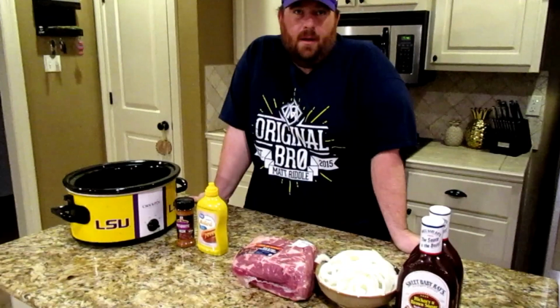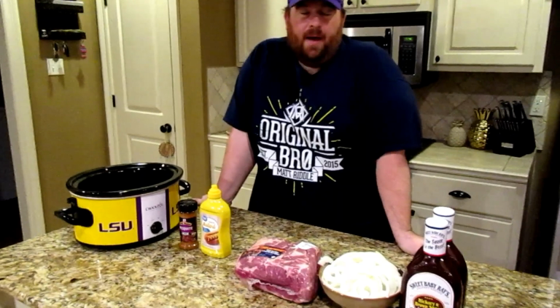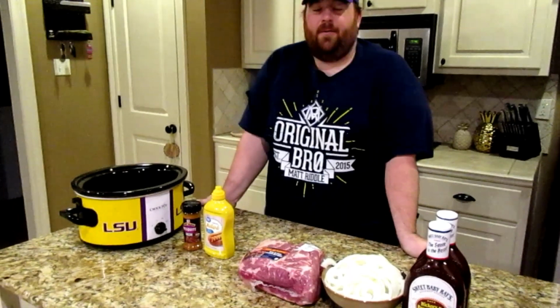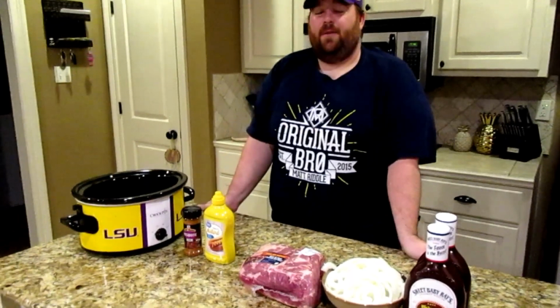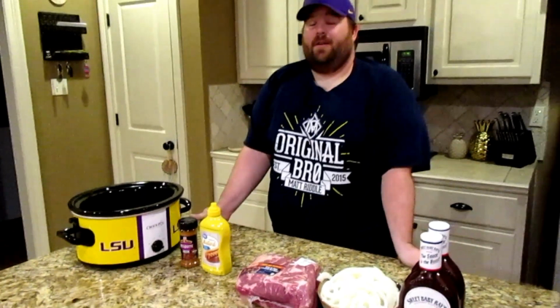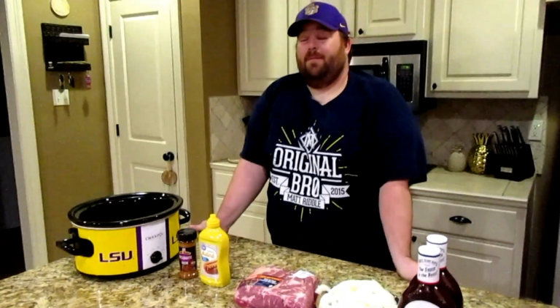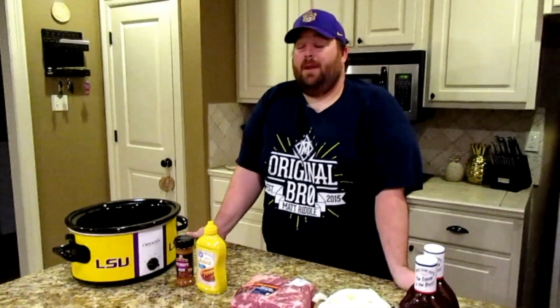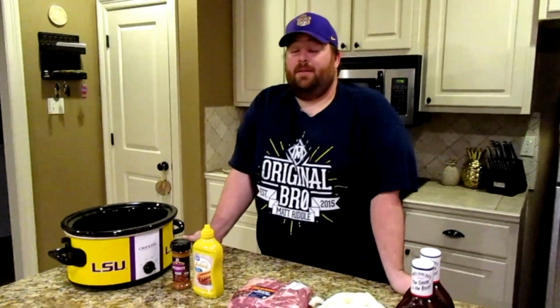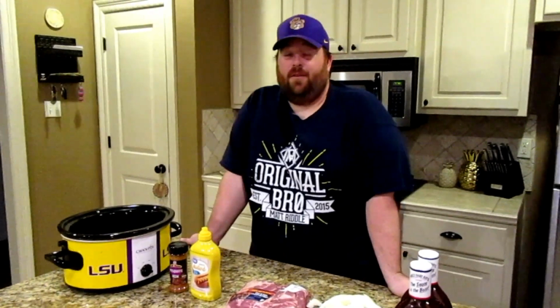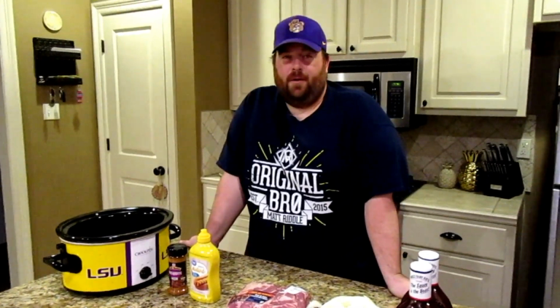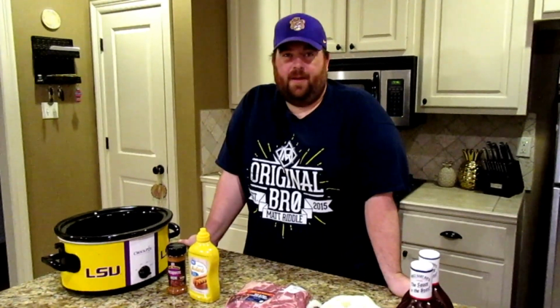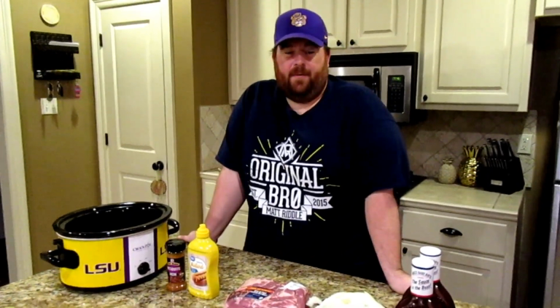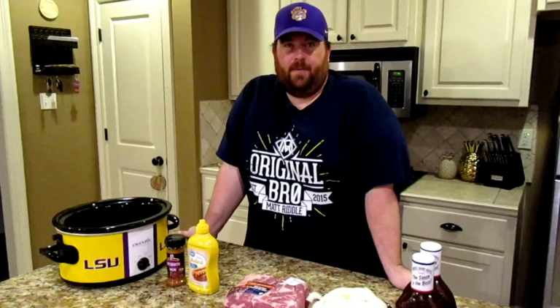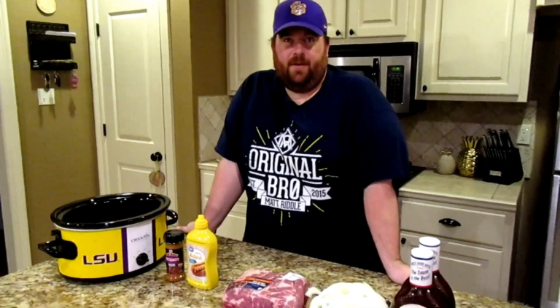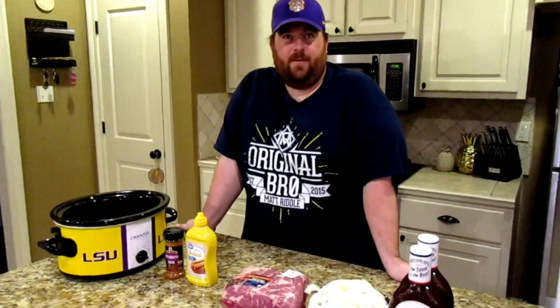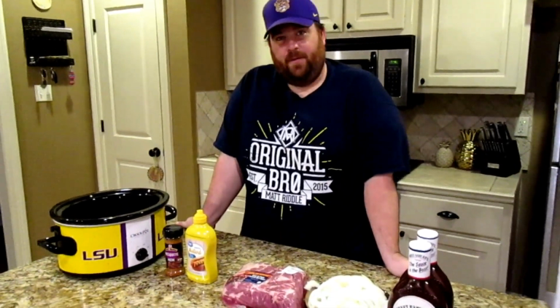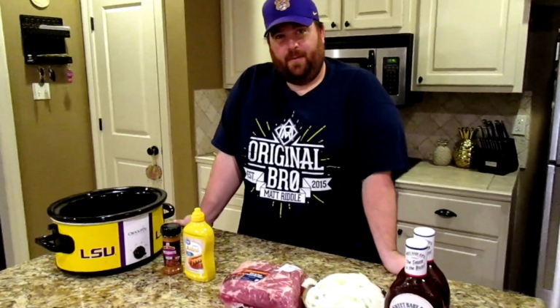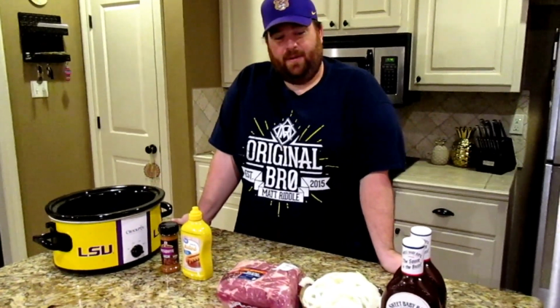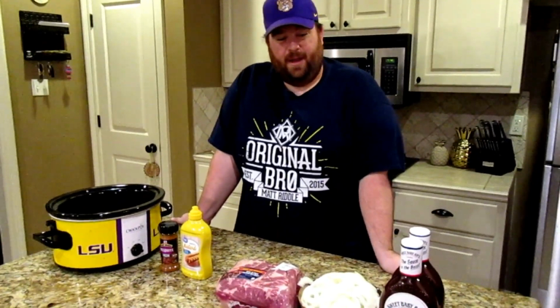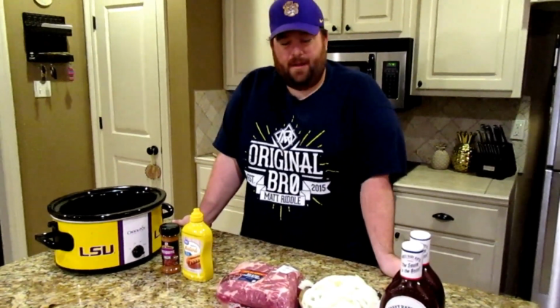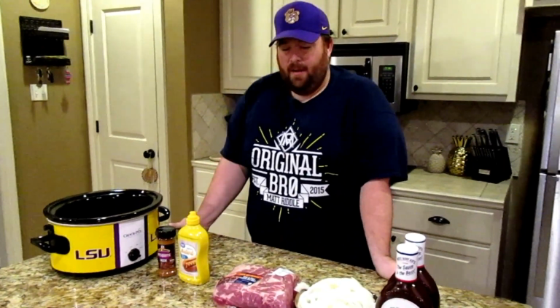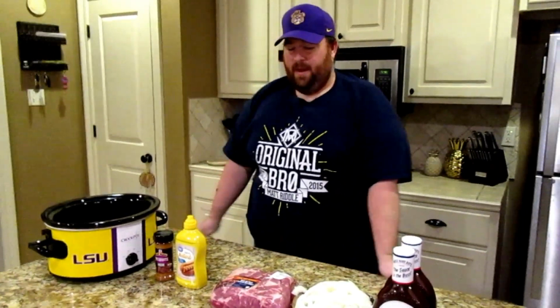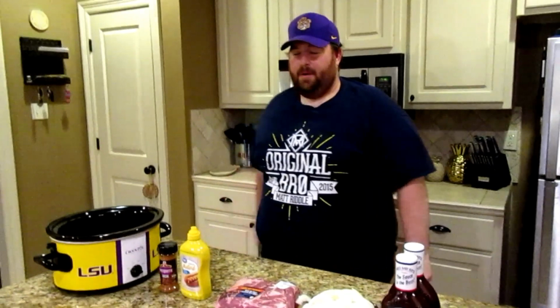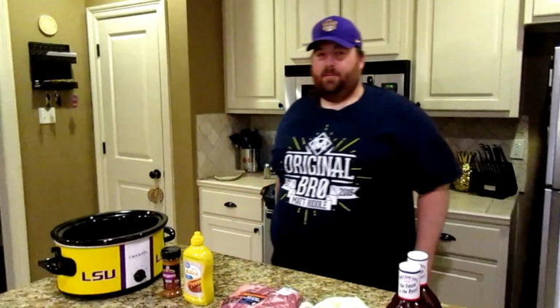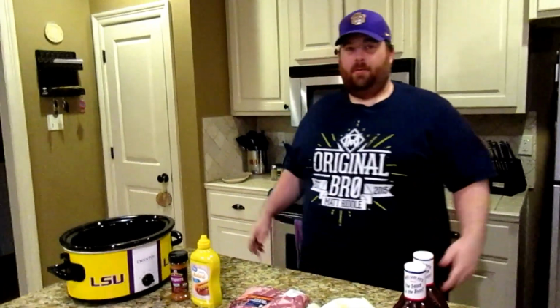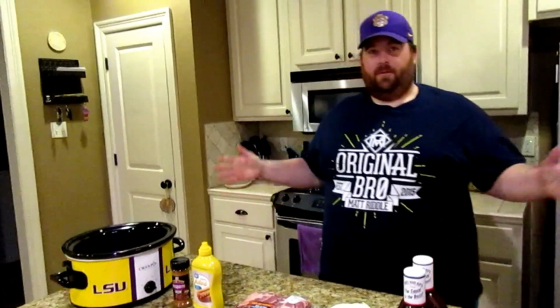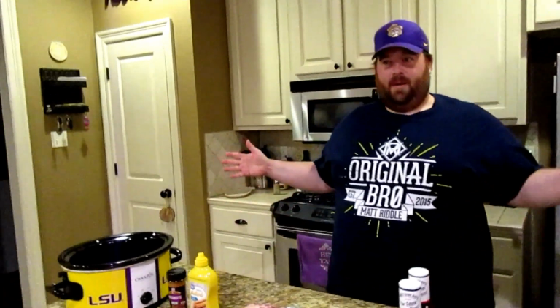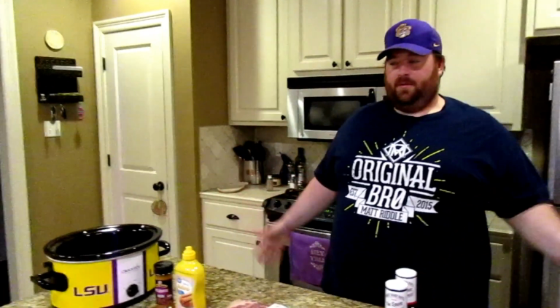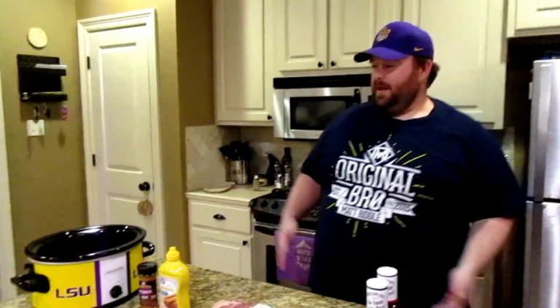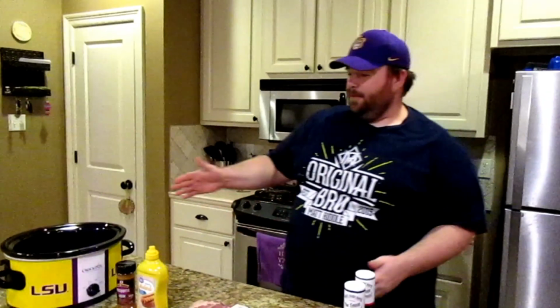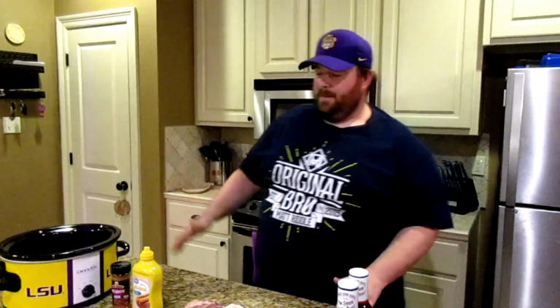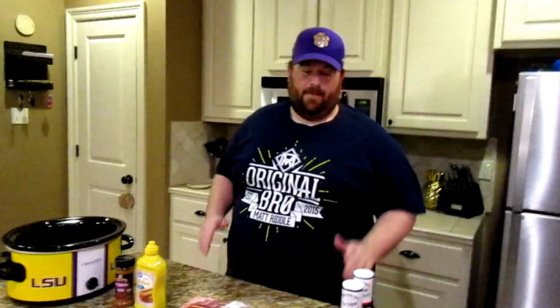Hi, welcome to another edition of Cookie Time. I'm TJ from Sideway FTK. Today we're going to do pulled pork sandwiches in the crock pot.